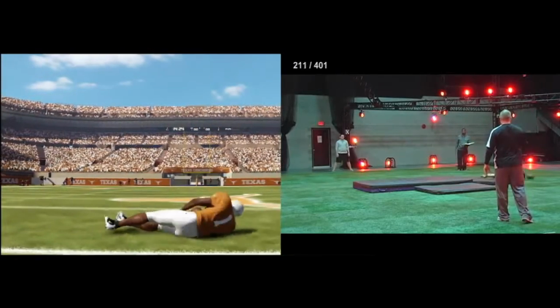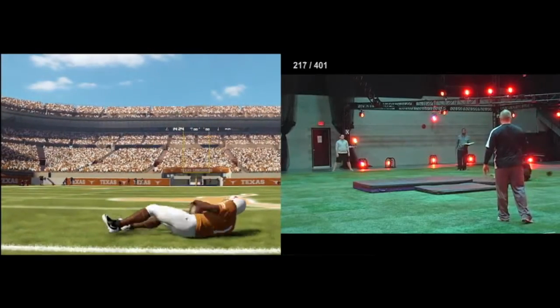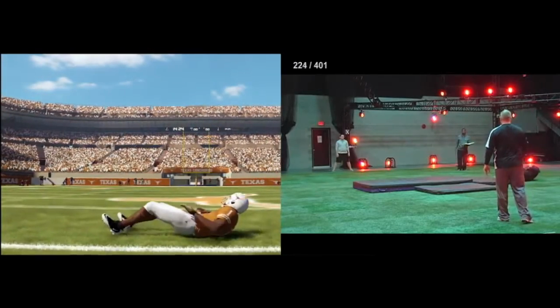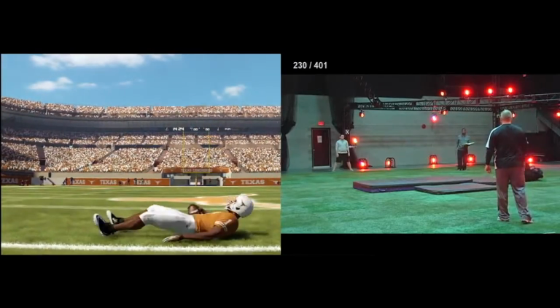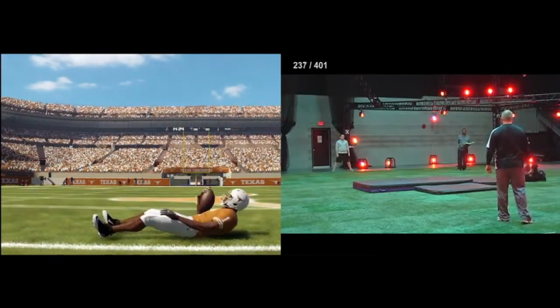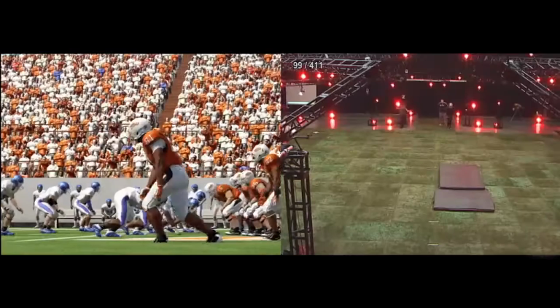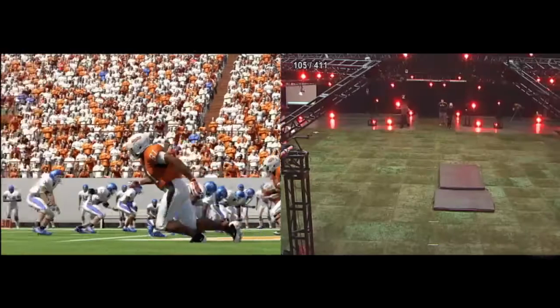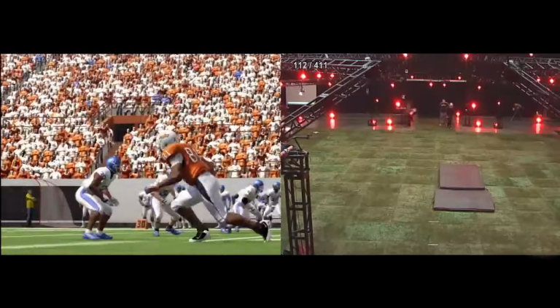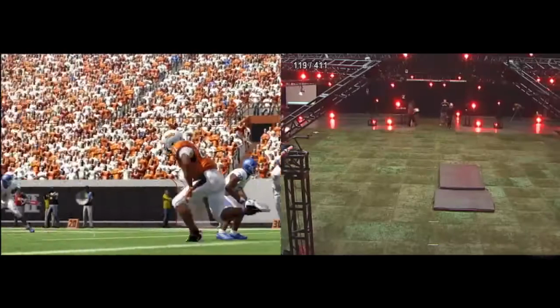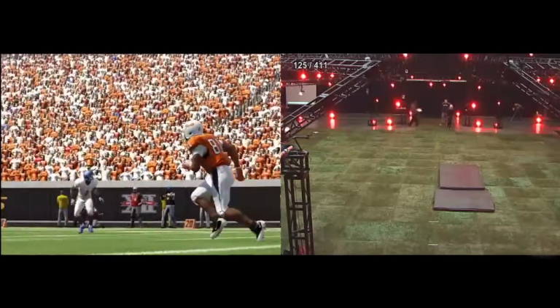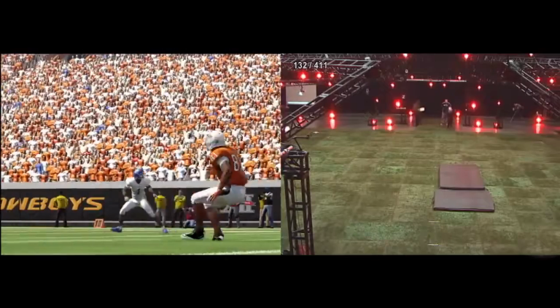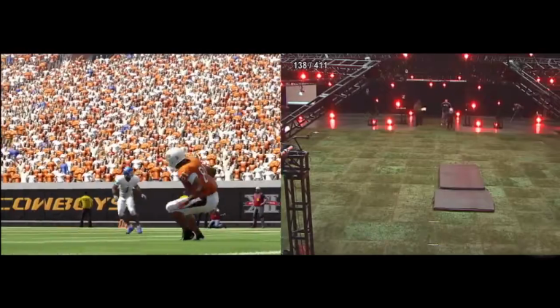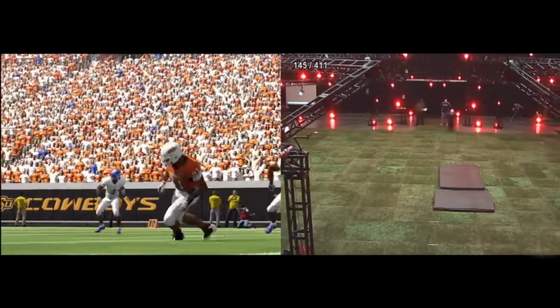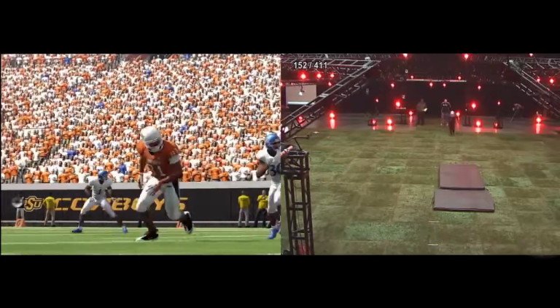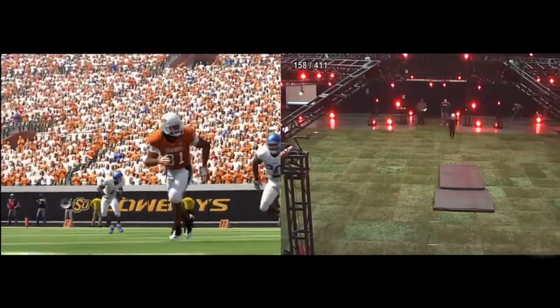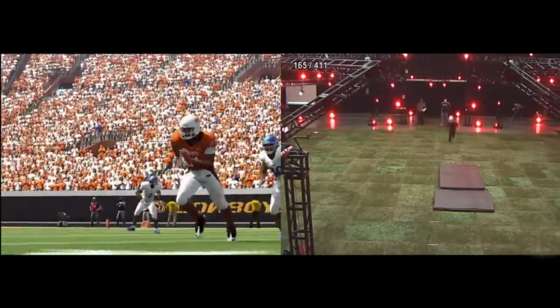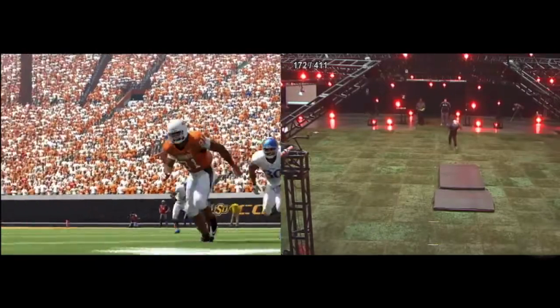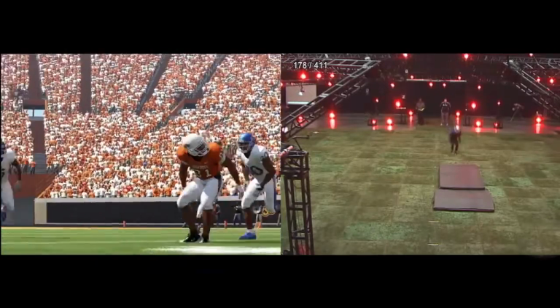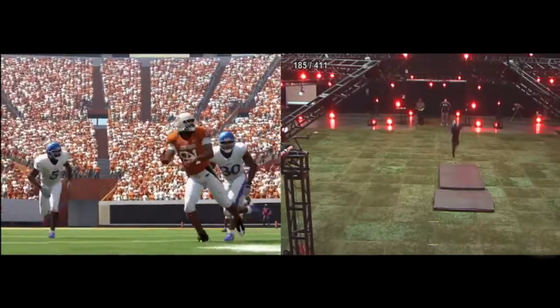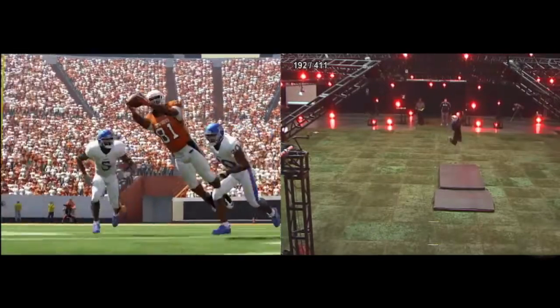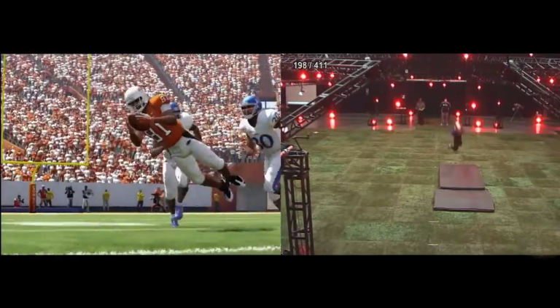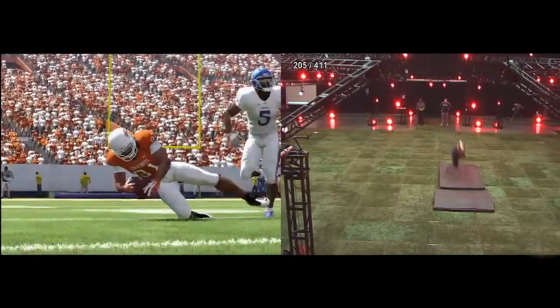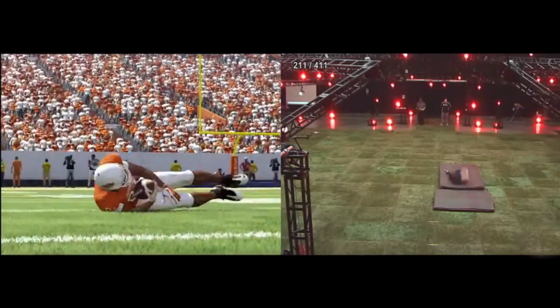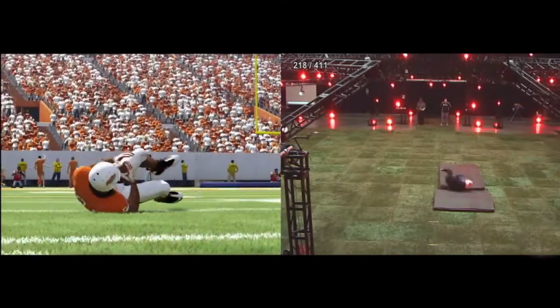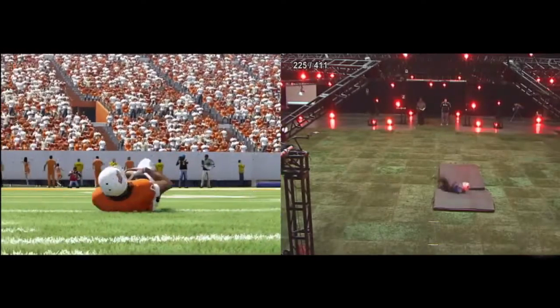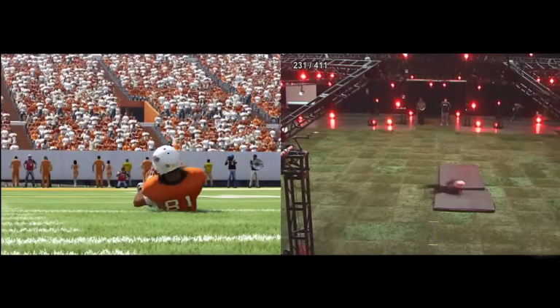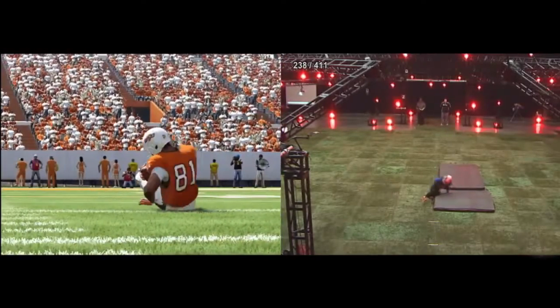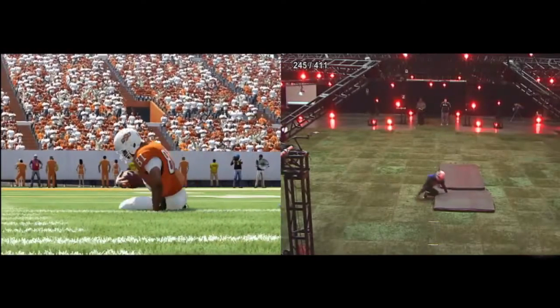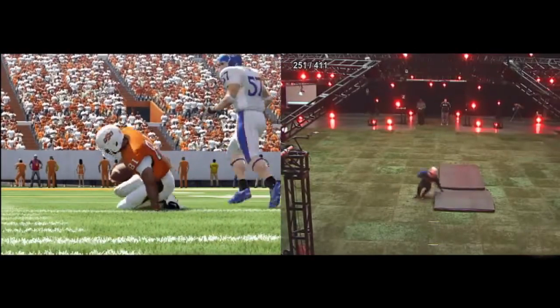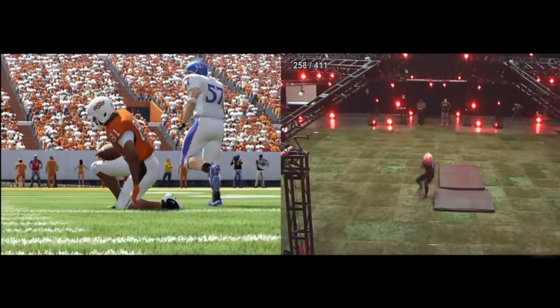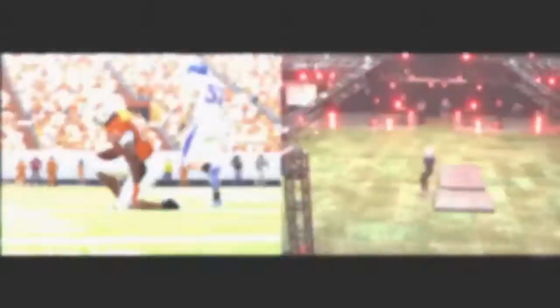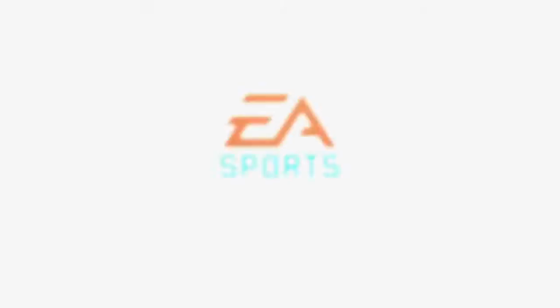Well, that's a look at the new bull rush and dive catches we've added to the game this year. Got a lot of great announcements still ahead for NCAA Football 12. Stay tuned.